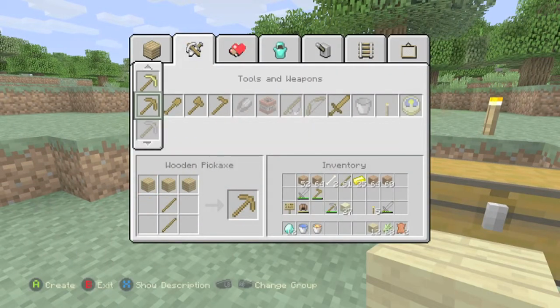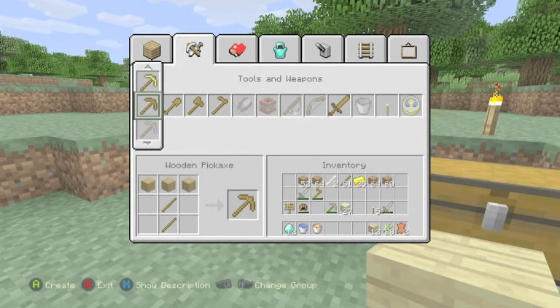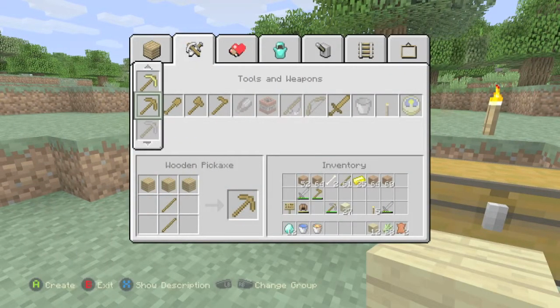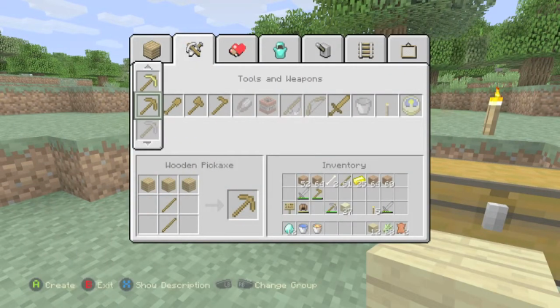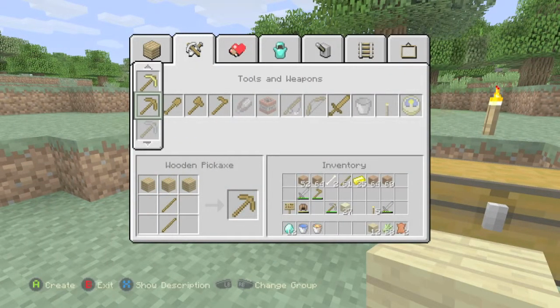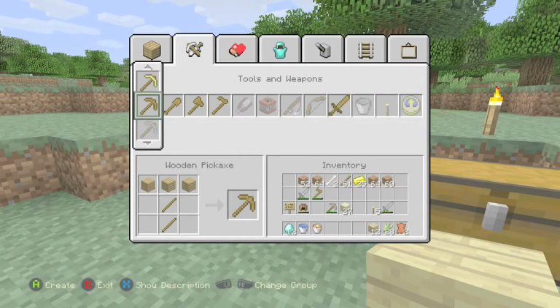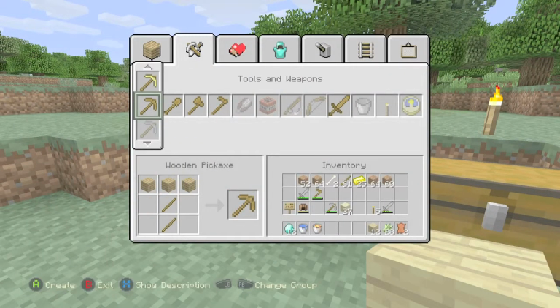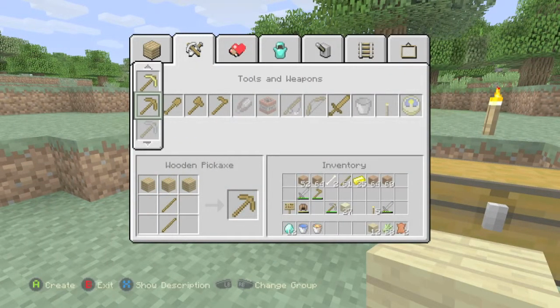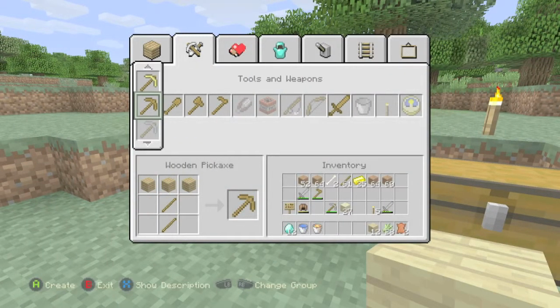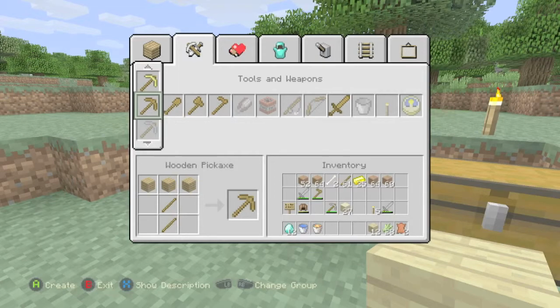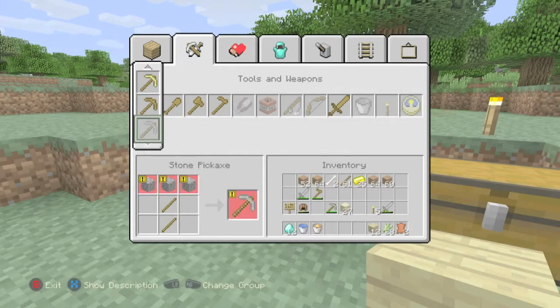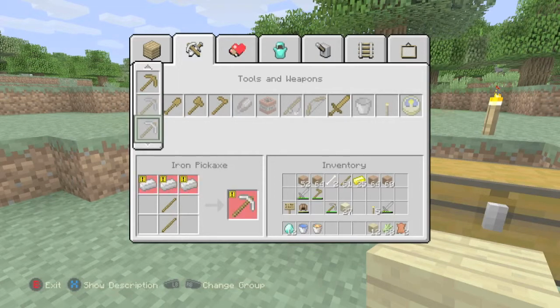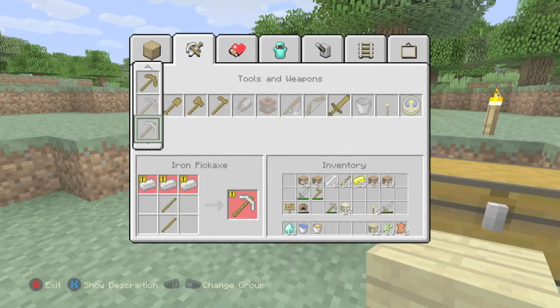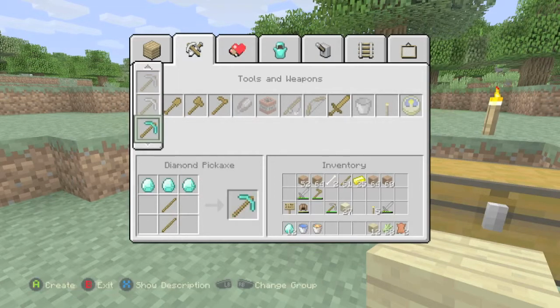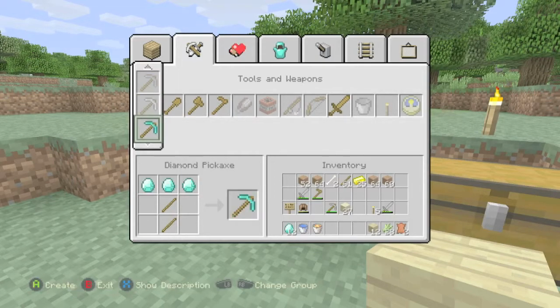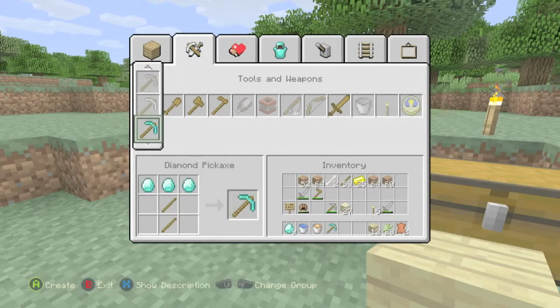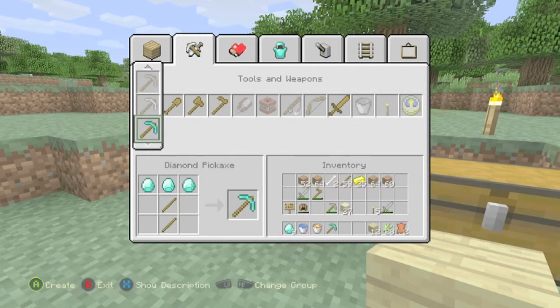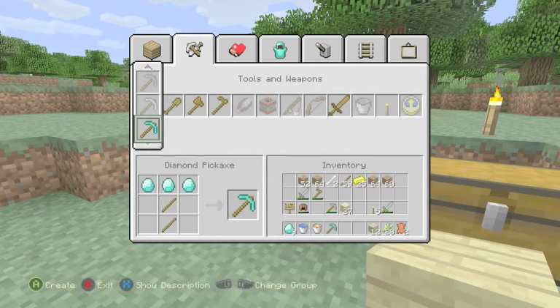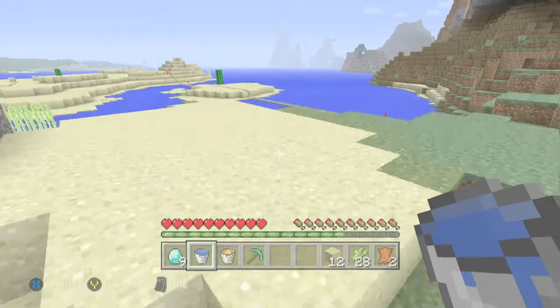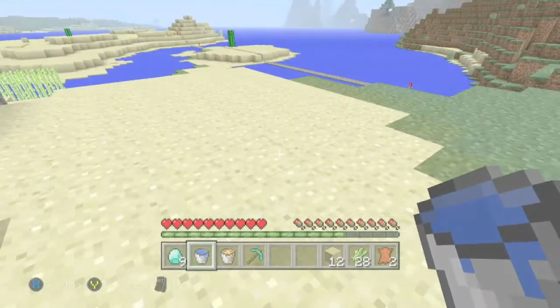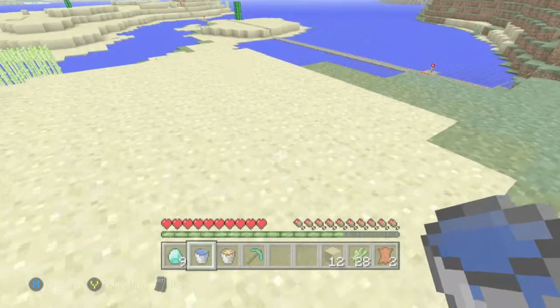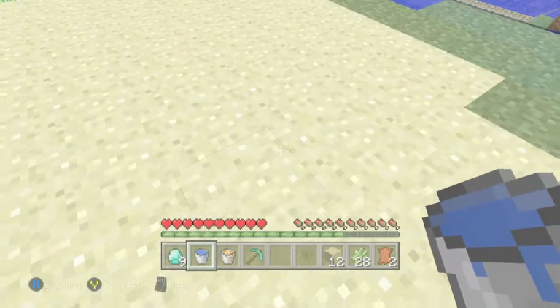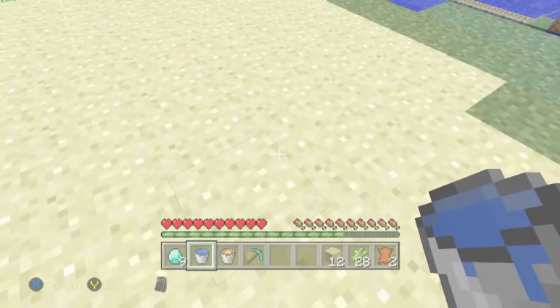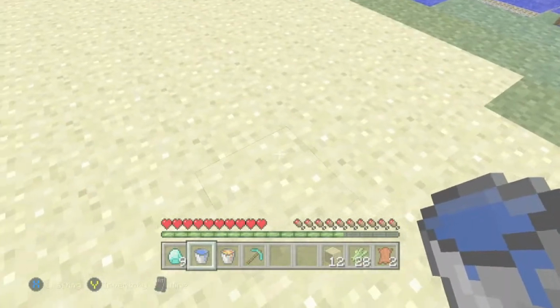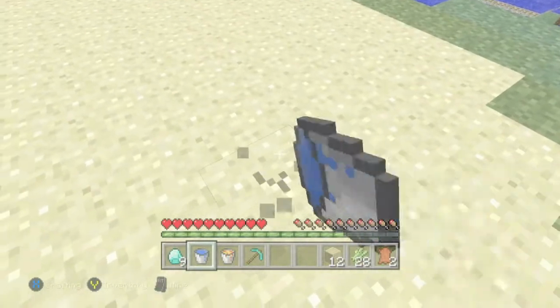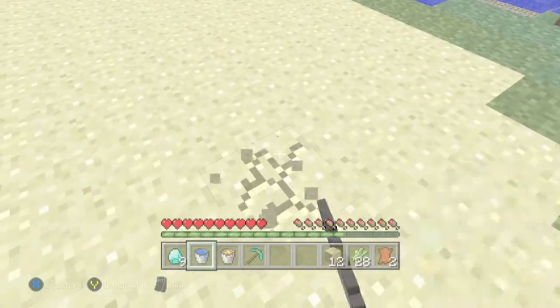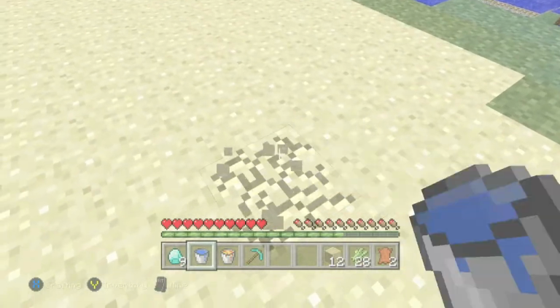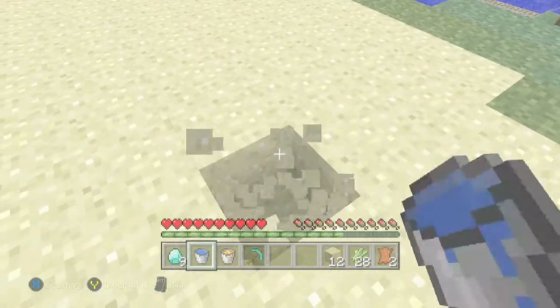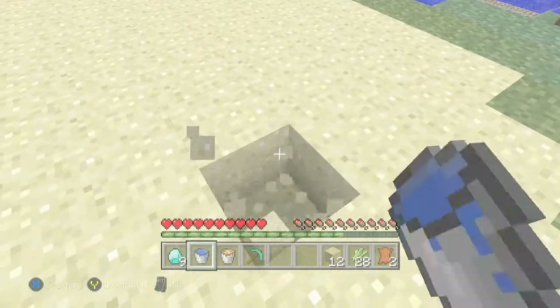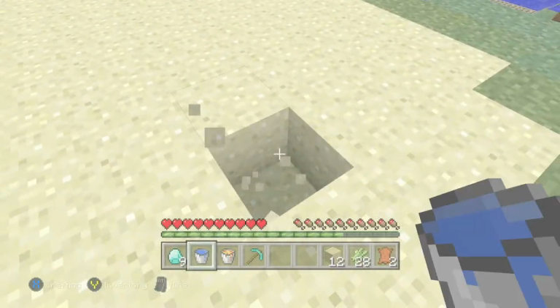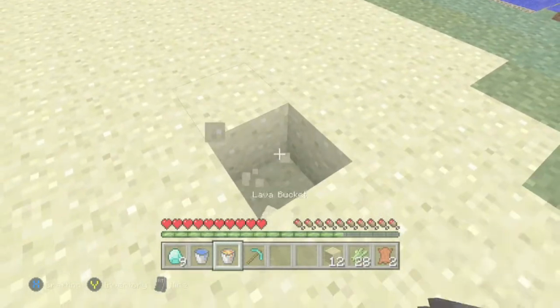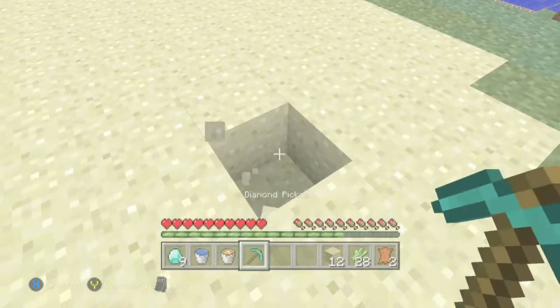What you want to do is build yourself a diamond pickaxe by using sticks and the diamond.